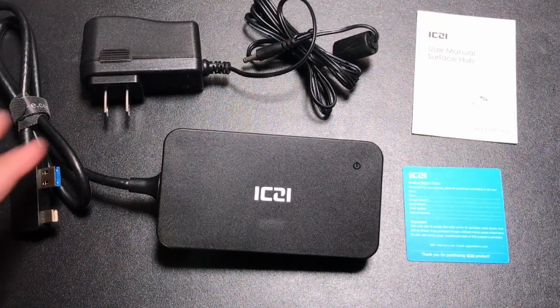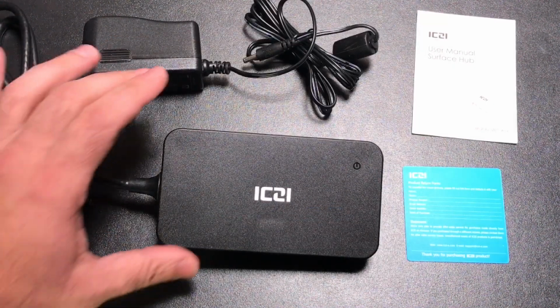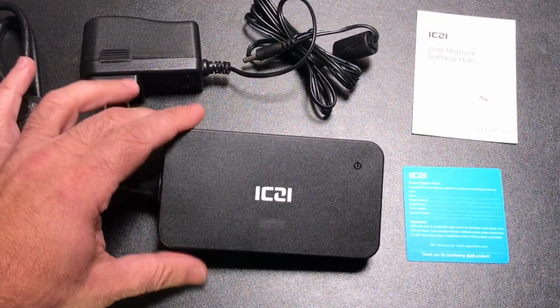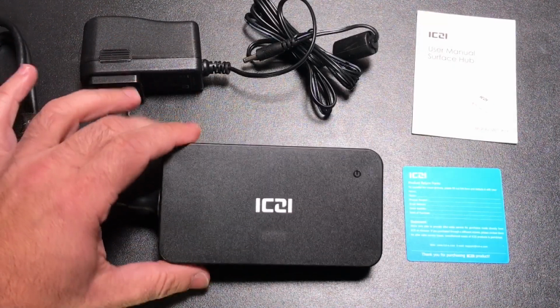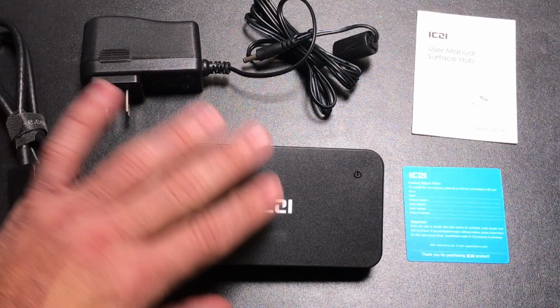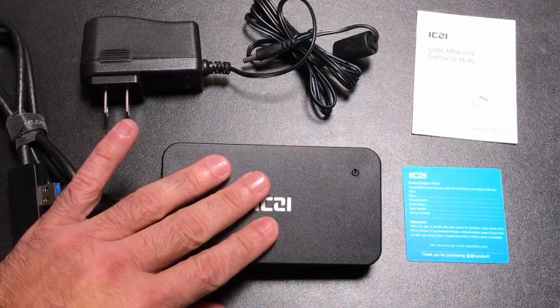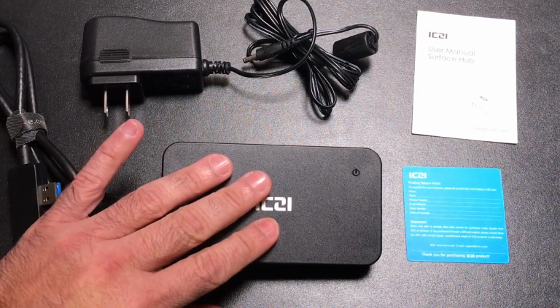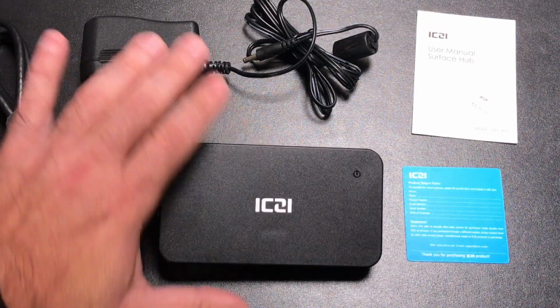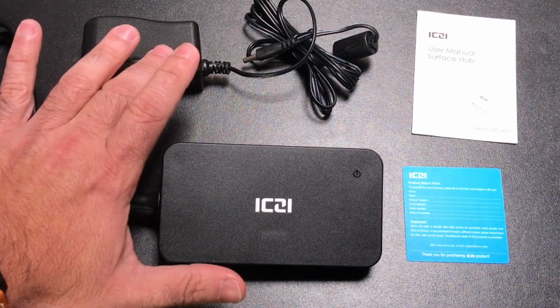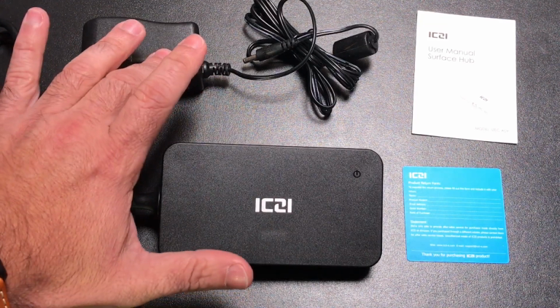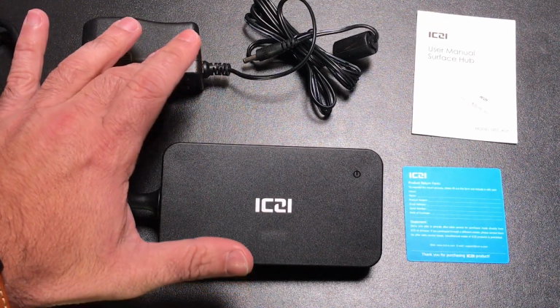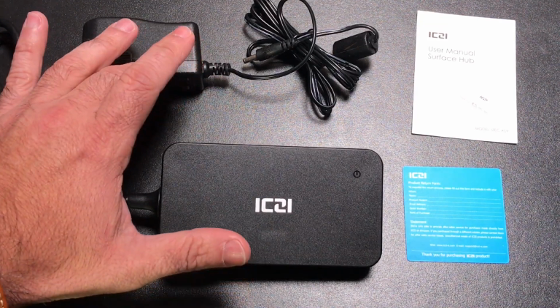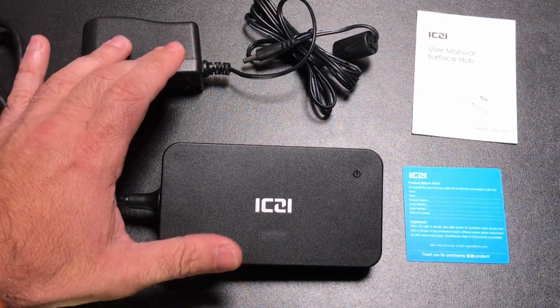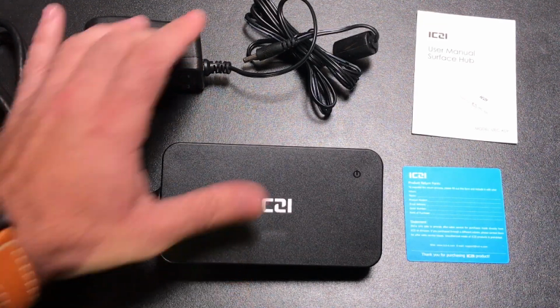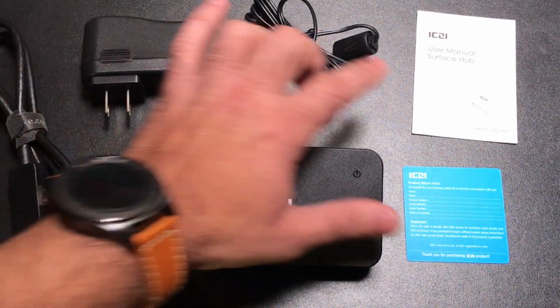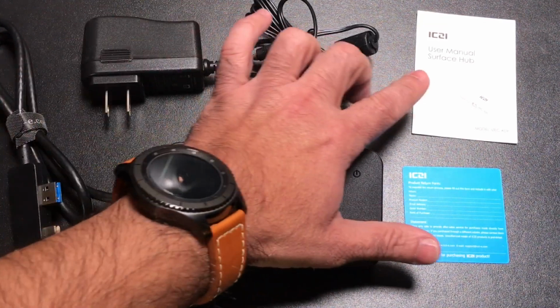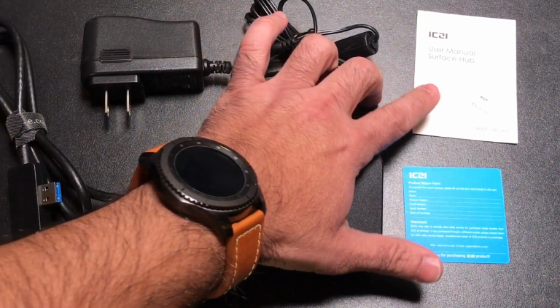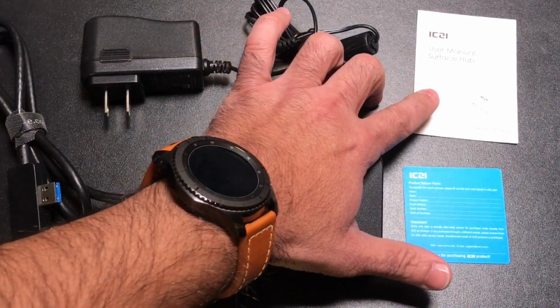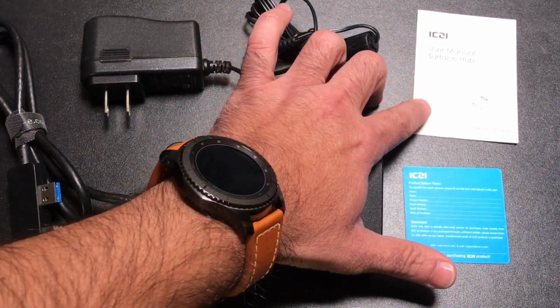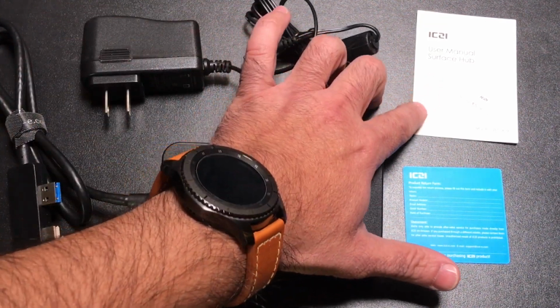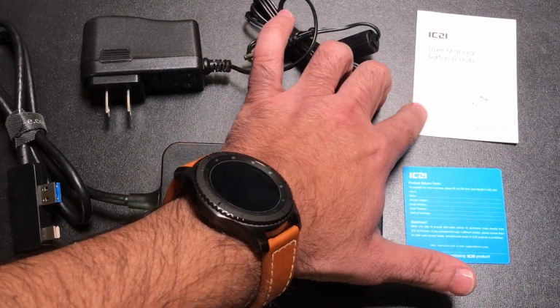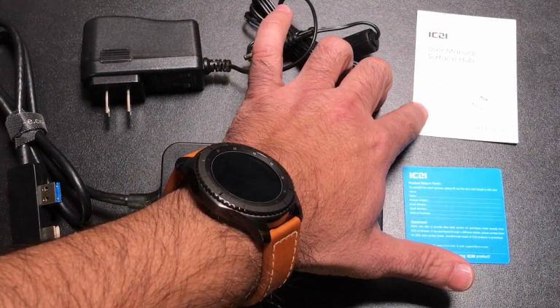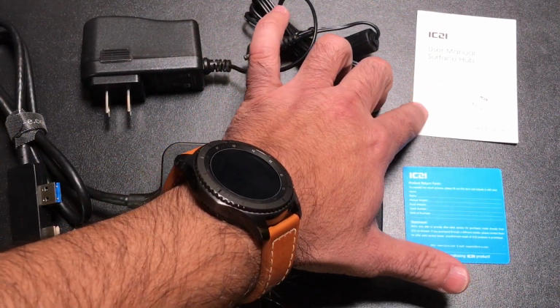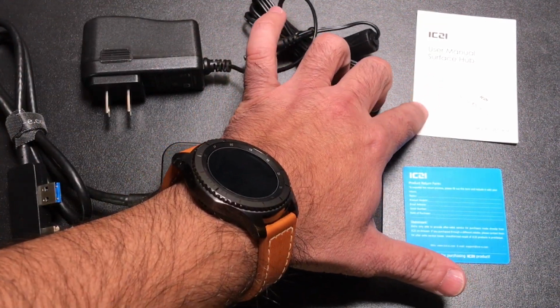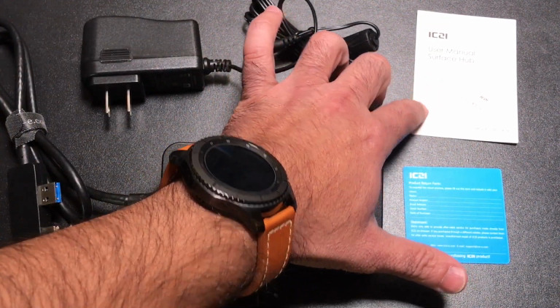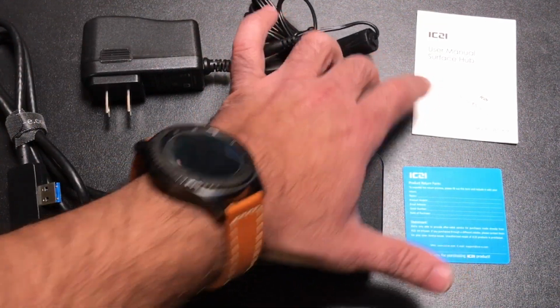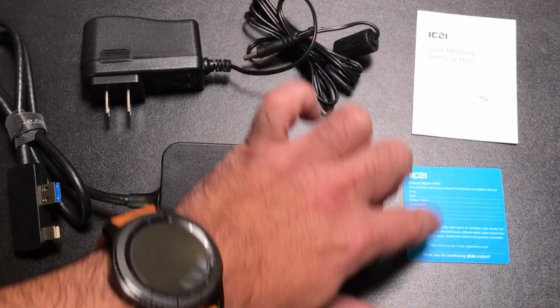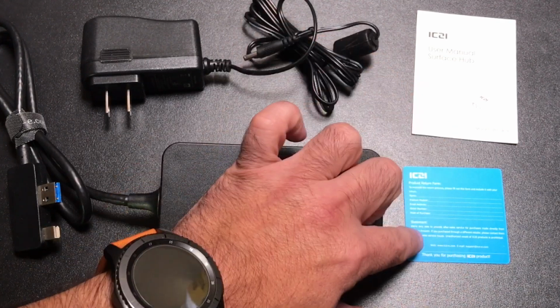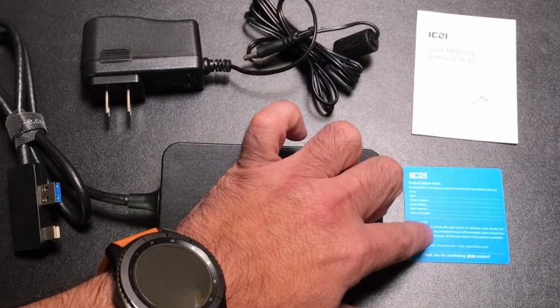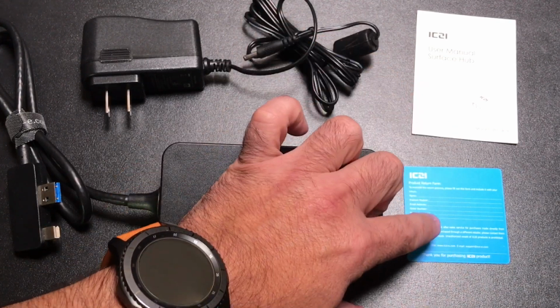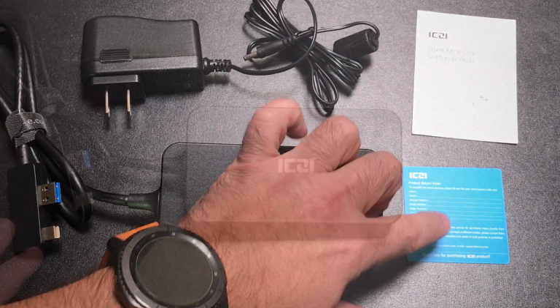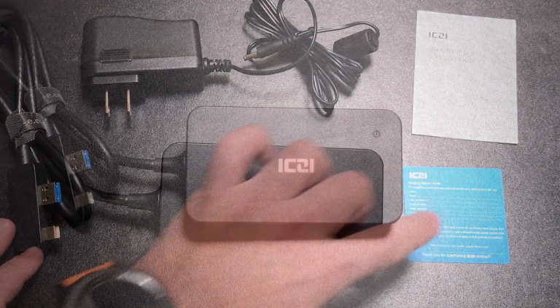Inside the box you're going to find your hub, a power adapter, instructions, and a client satisfaction card.